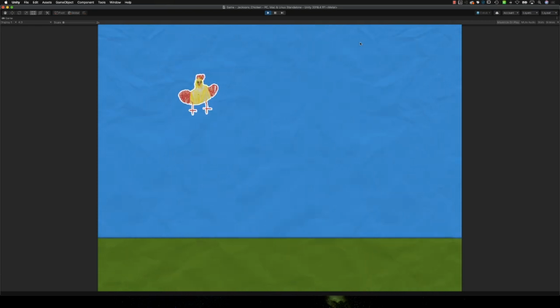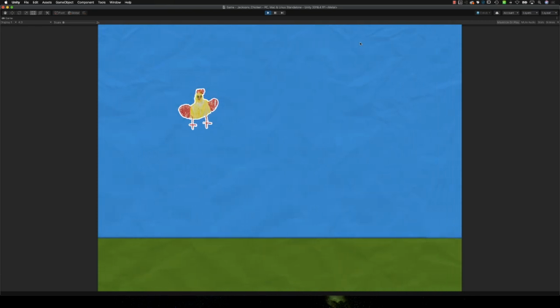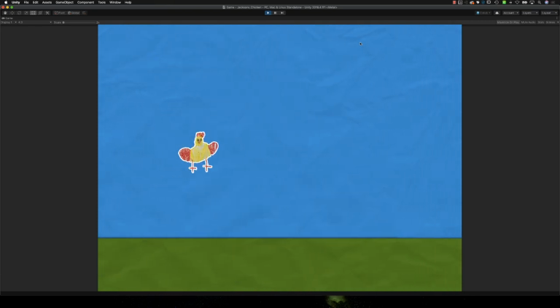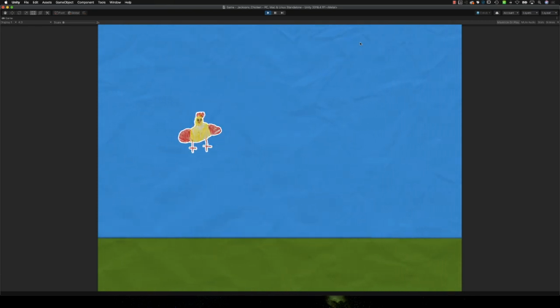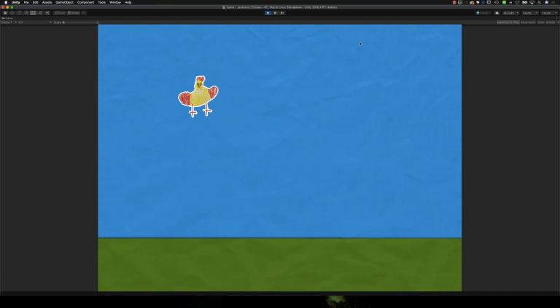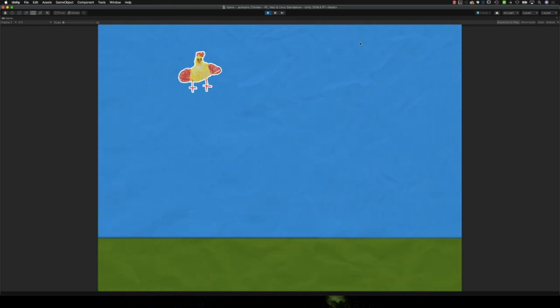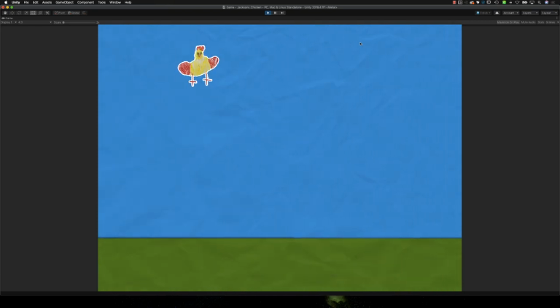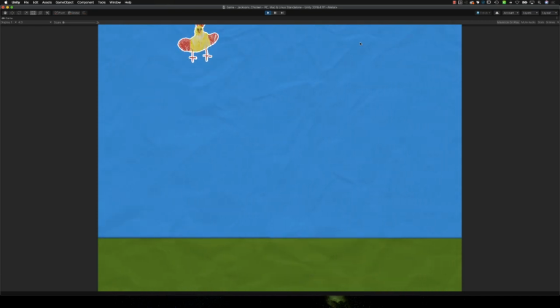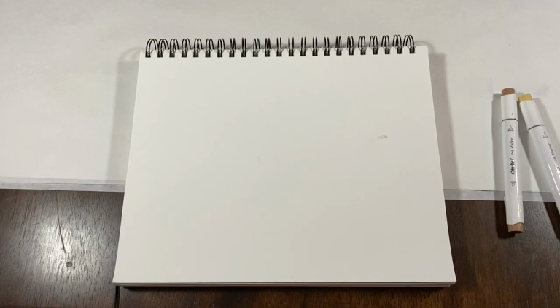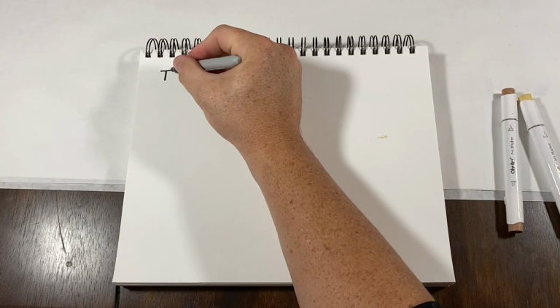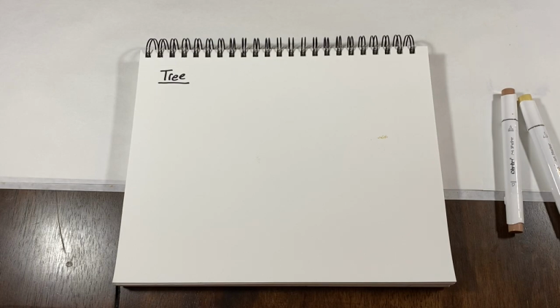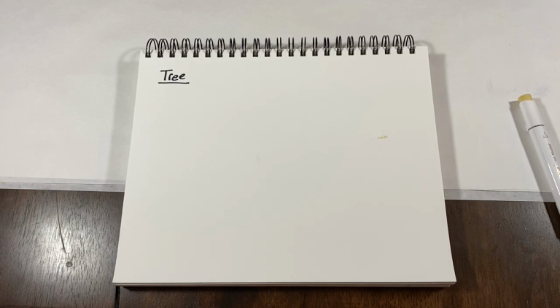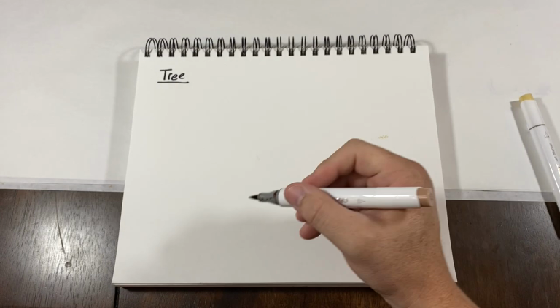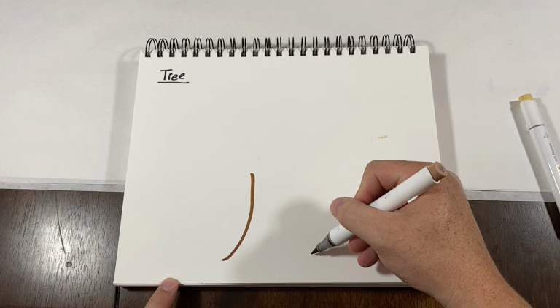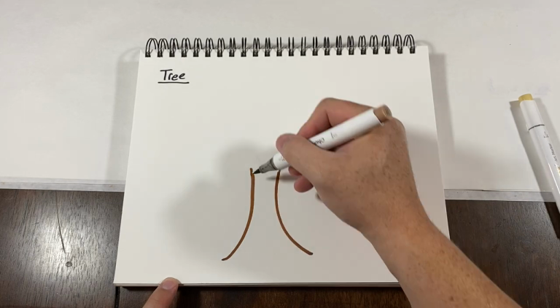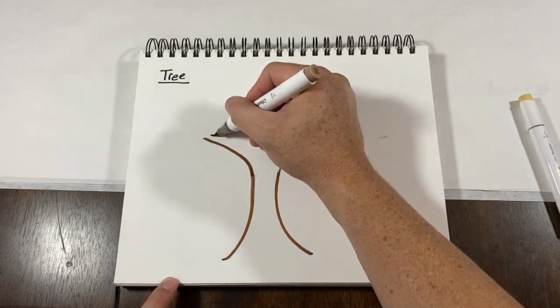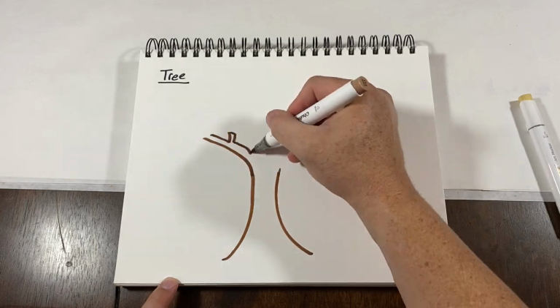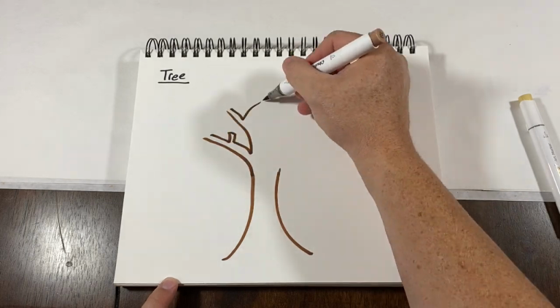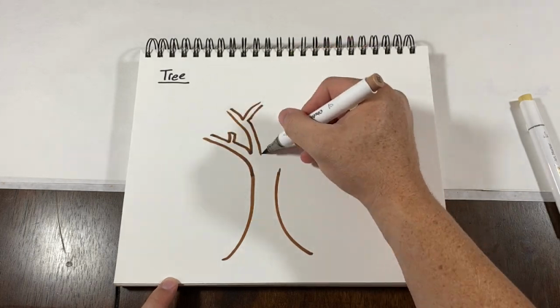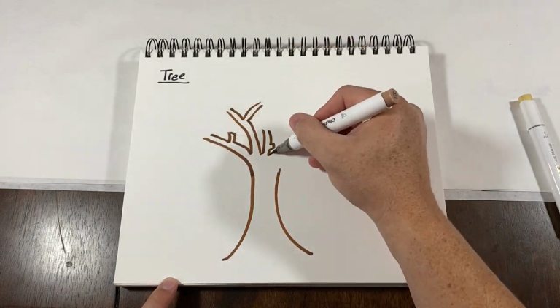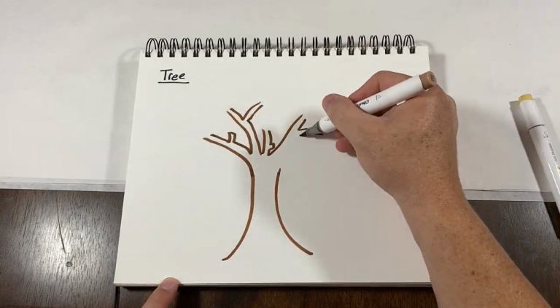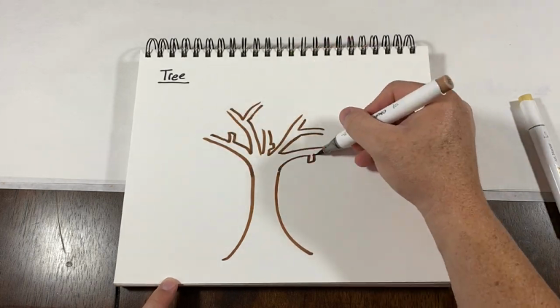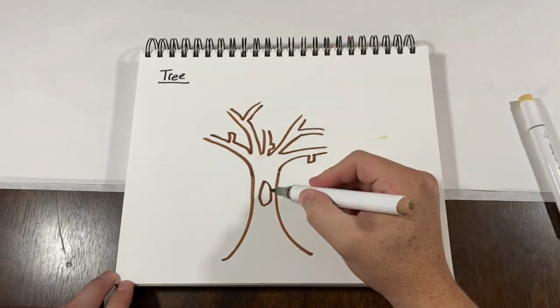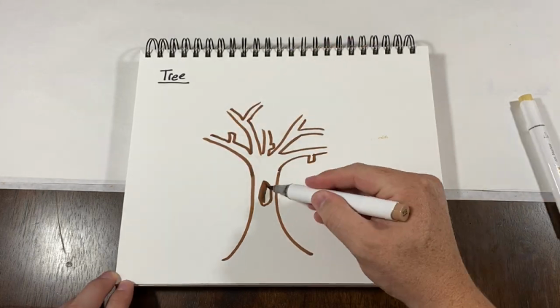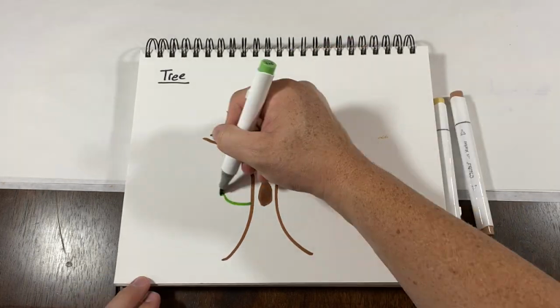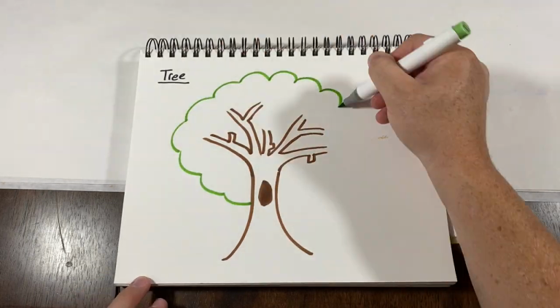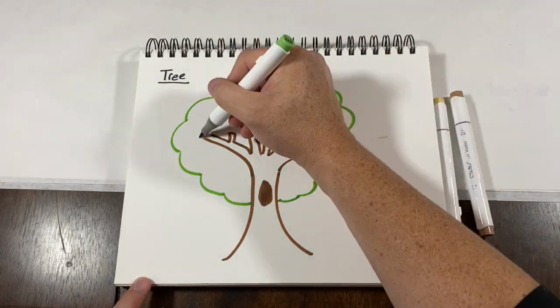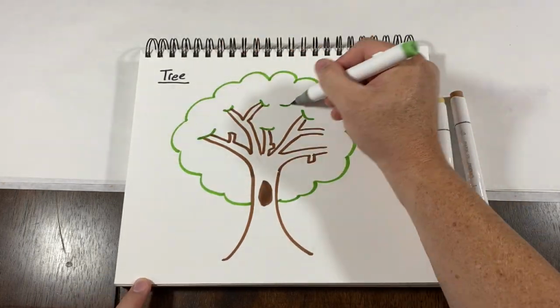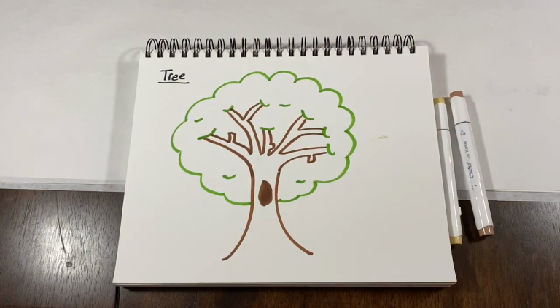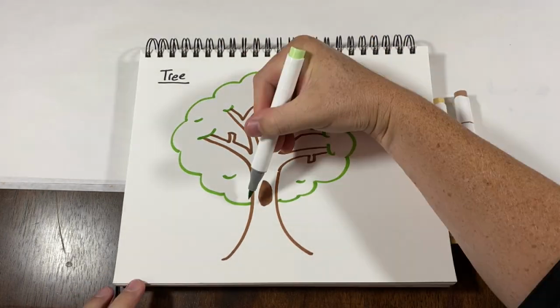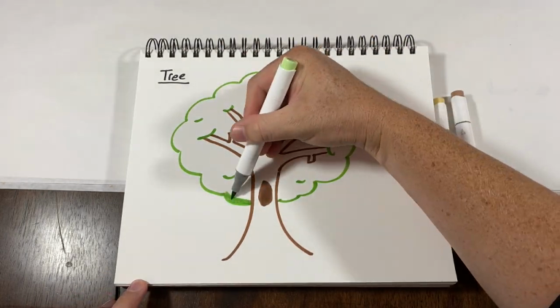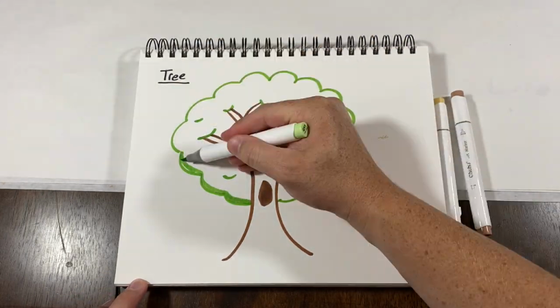Now we really just need to give him something to dodge, so let's get to work on sketching out some obstacles.